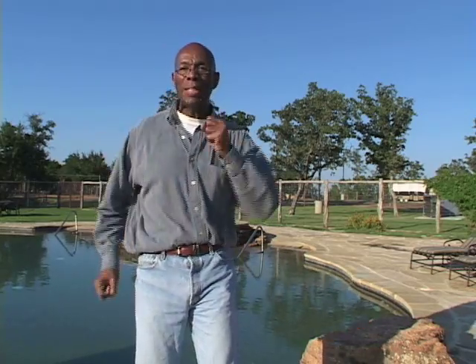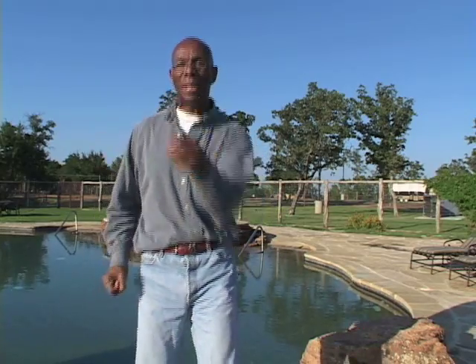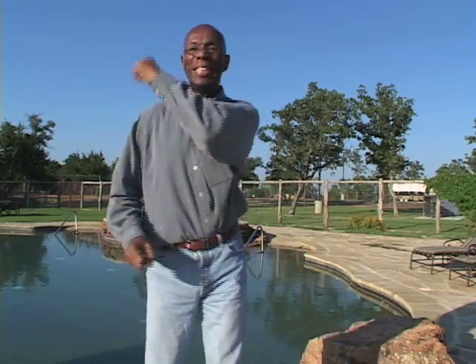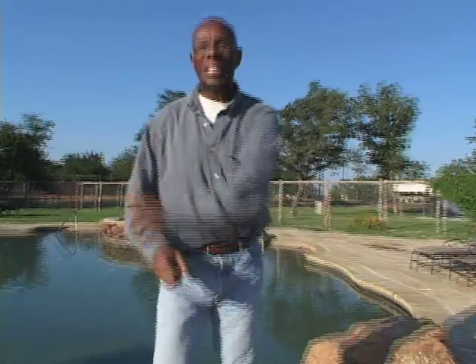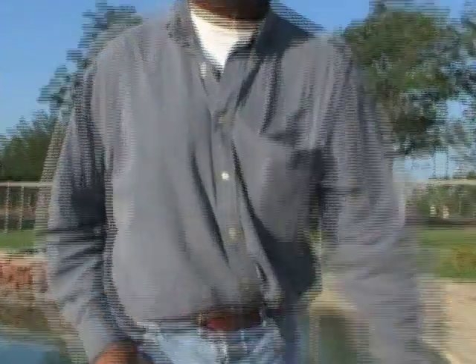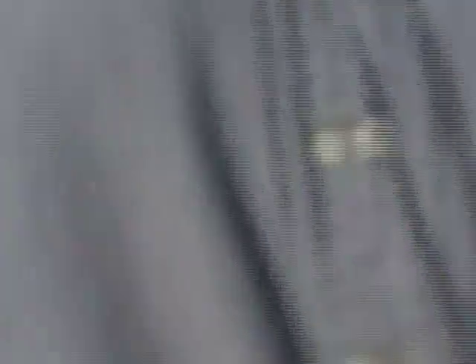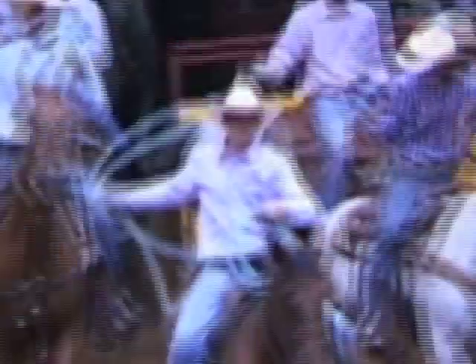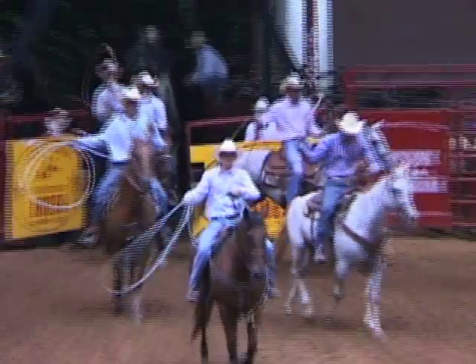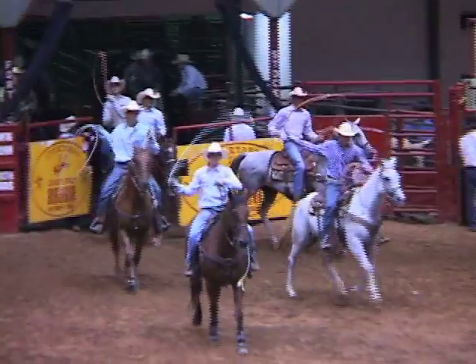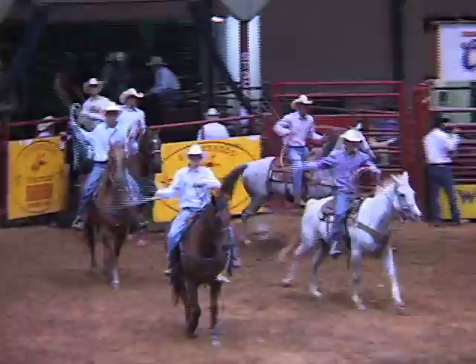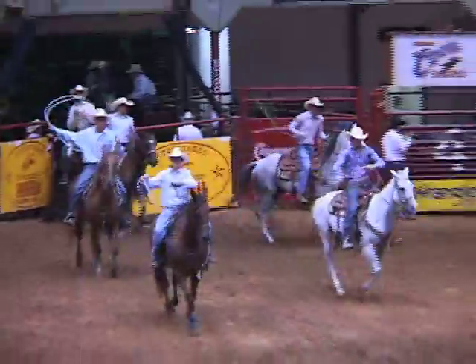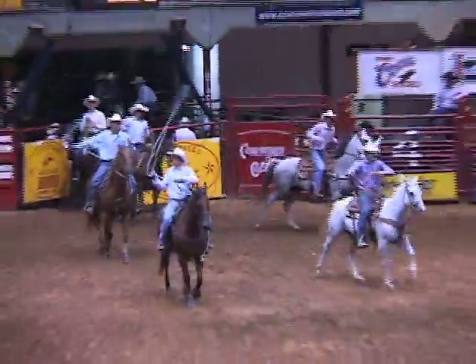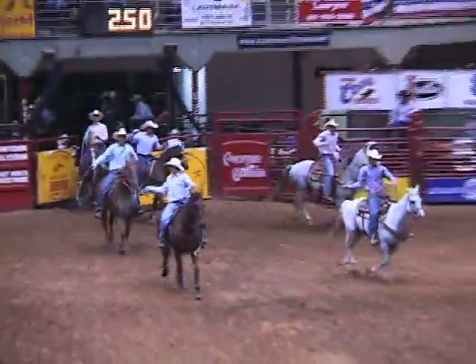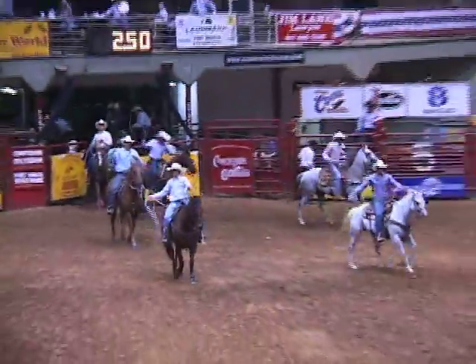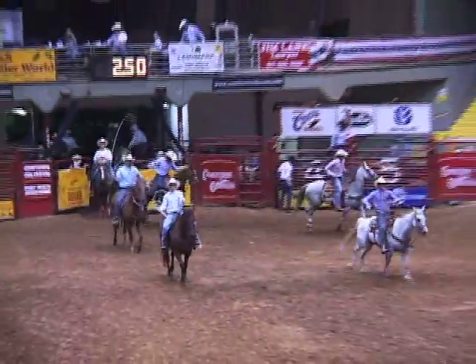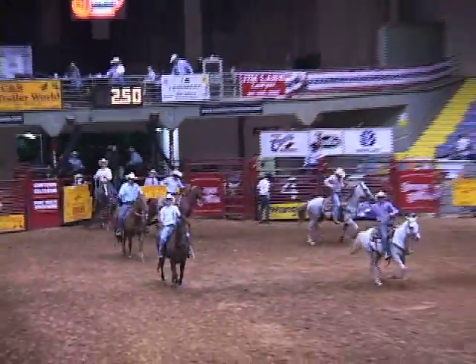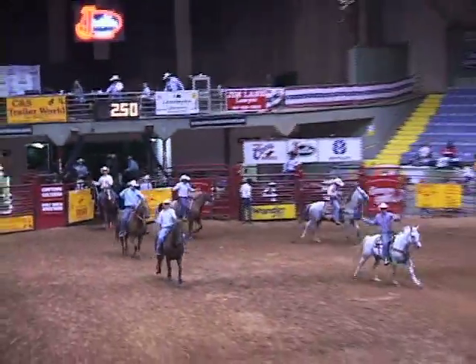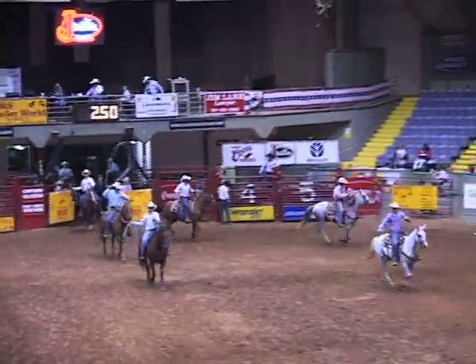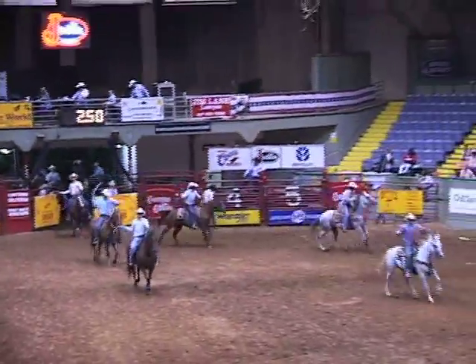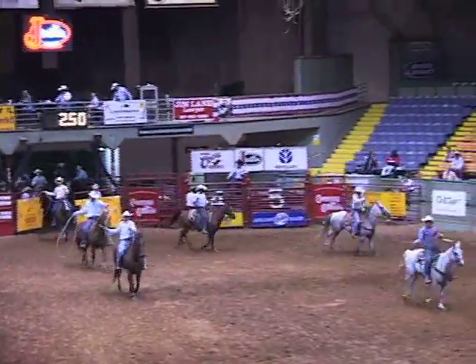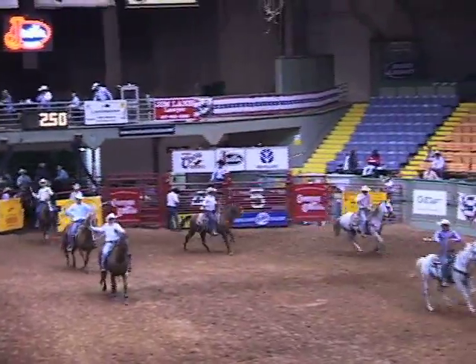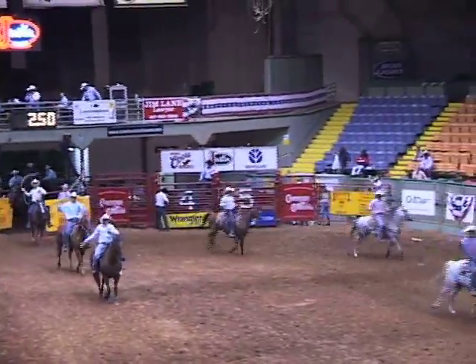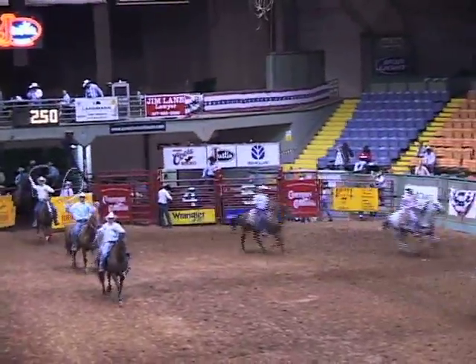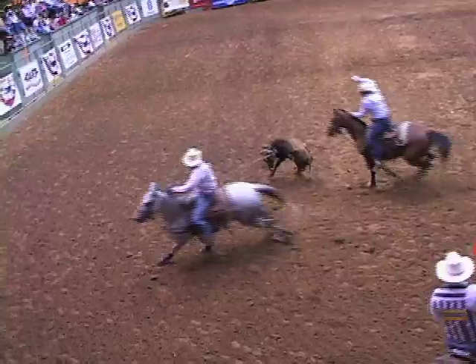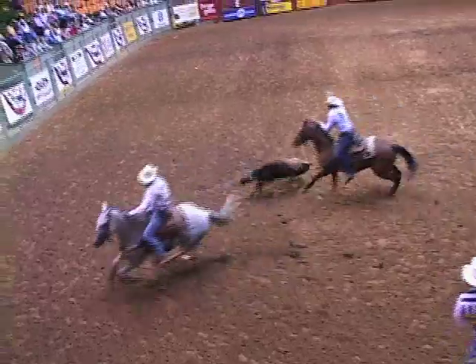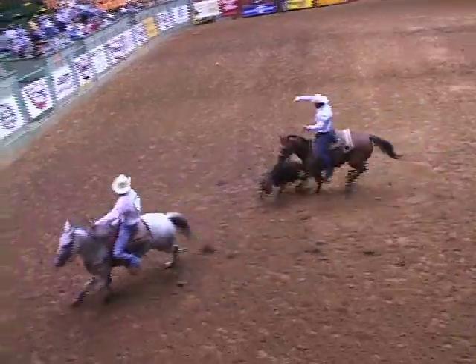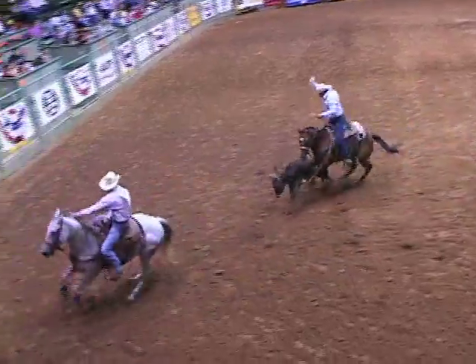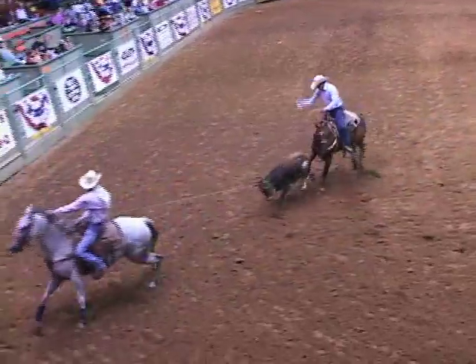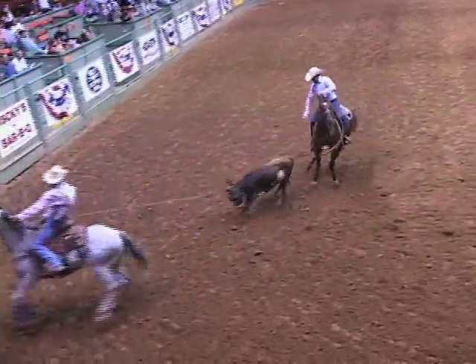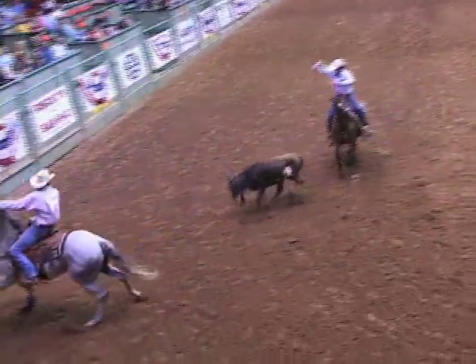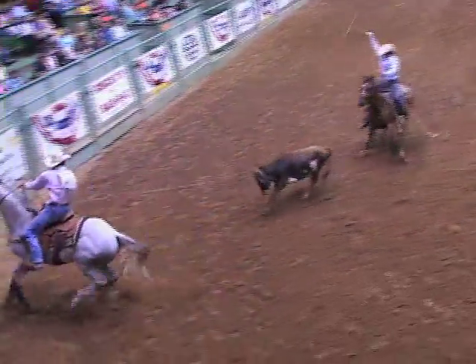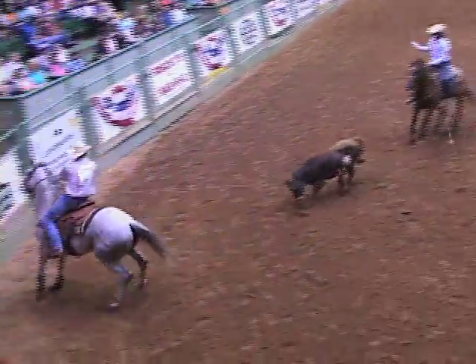It's big in Texas. Rough and ready cowboys and girls. It's a tradition of the Old West.